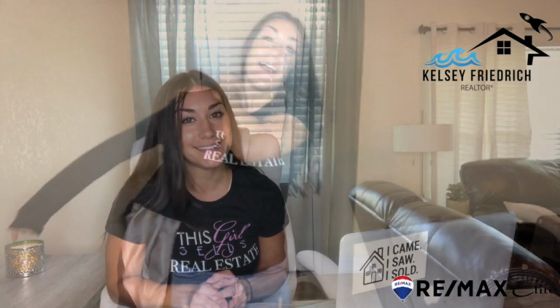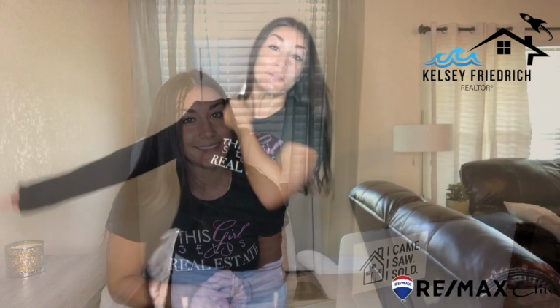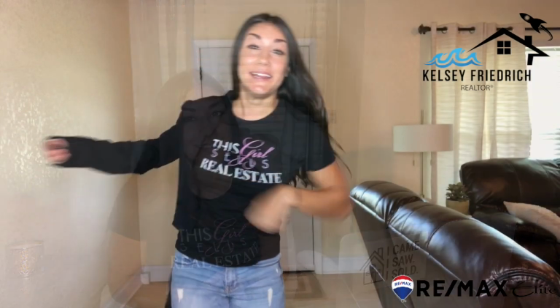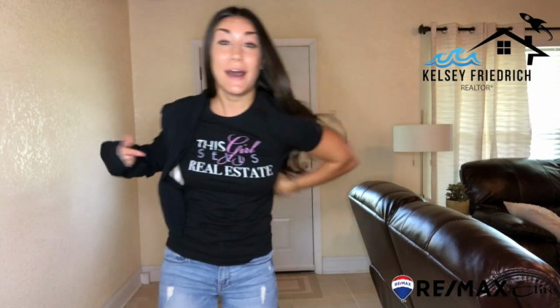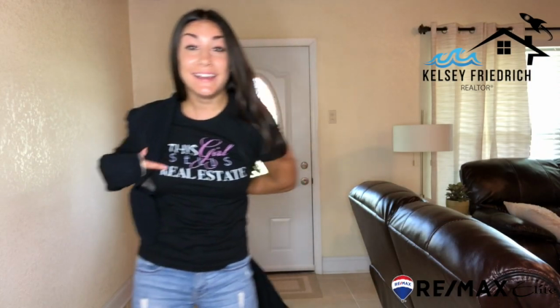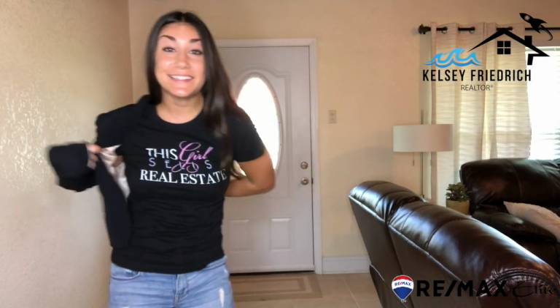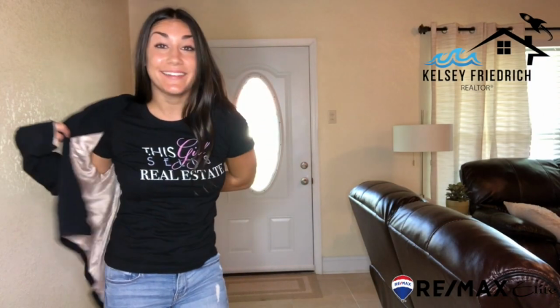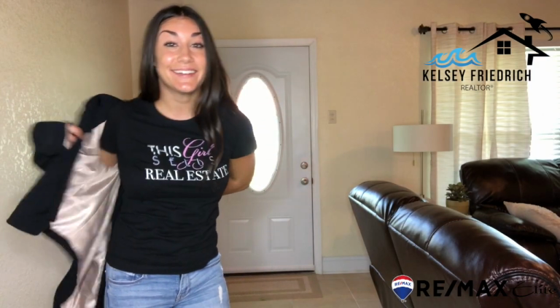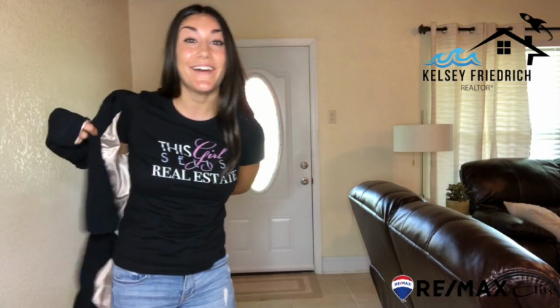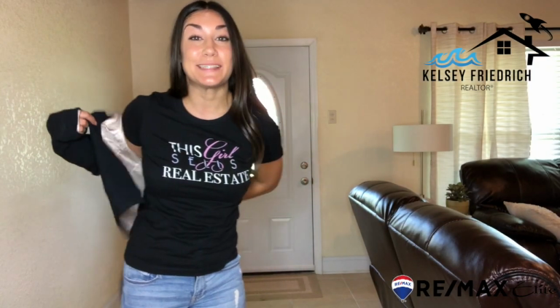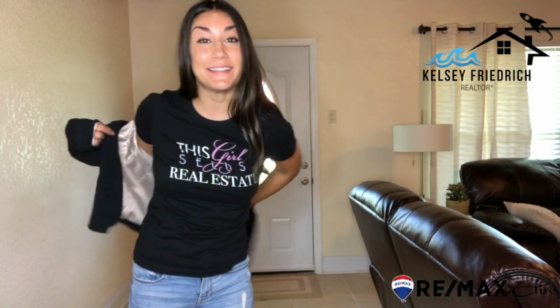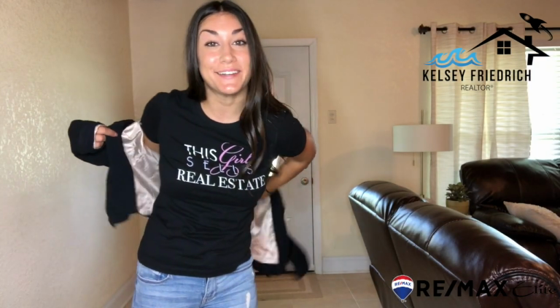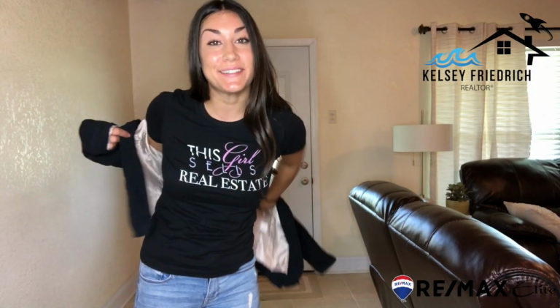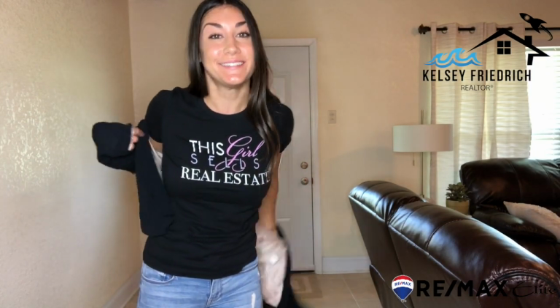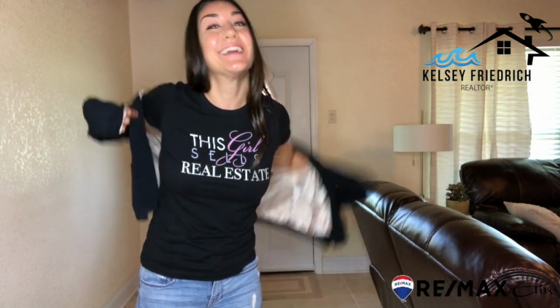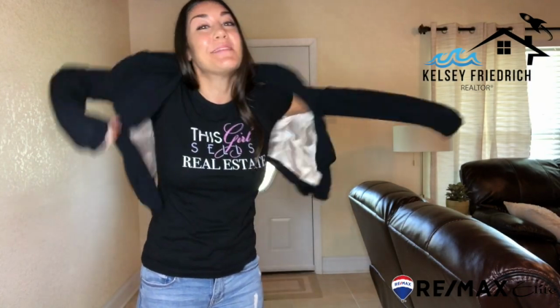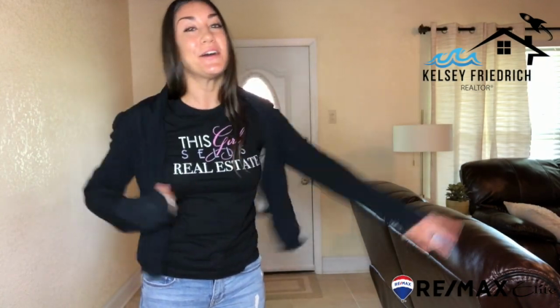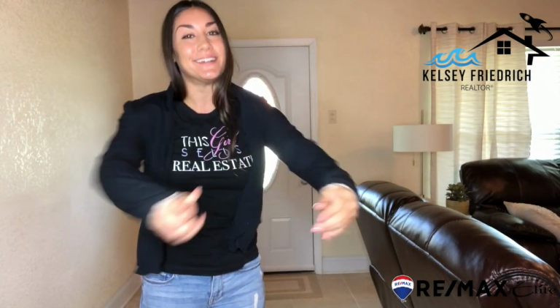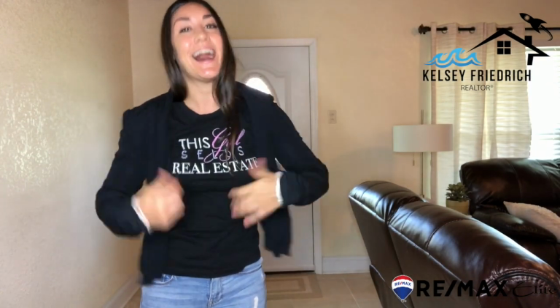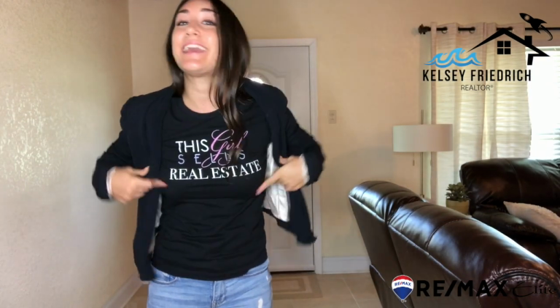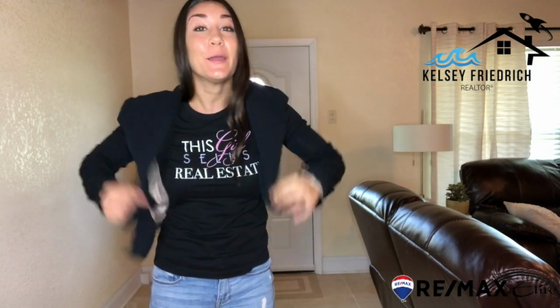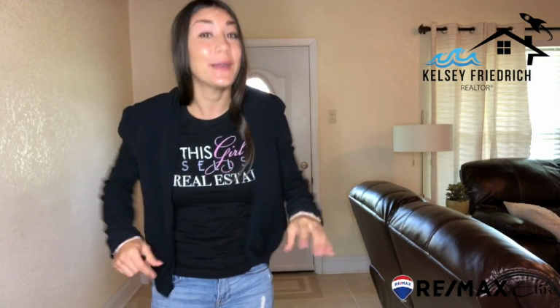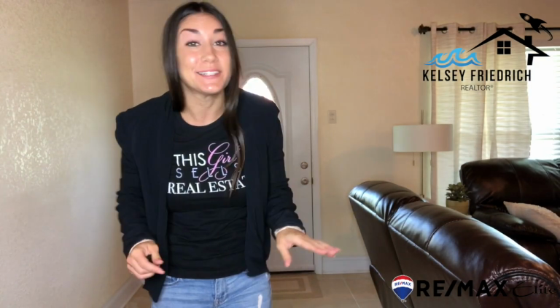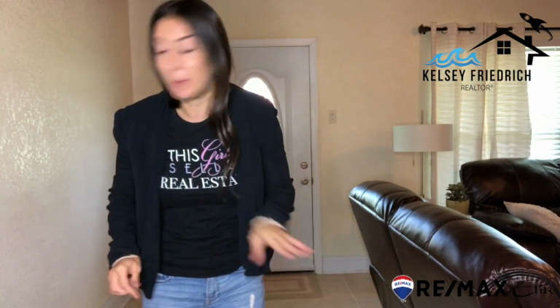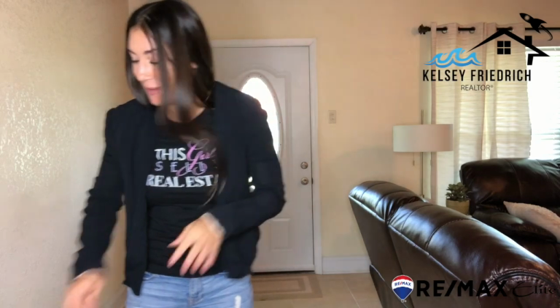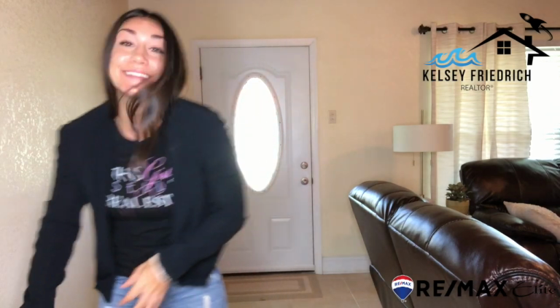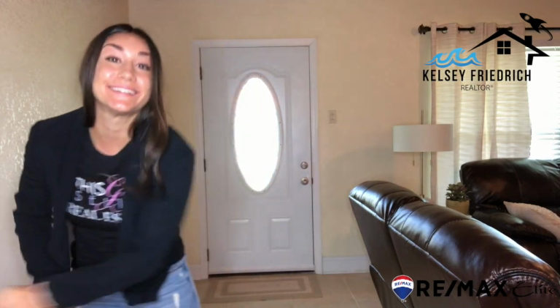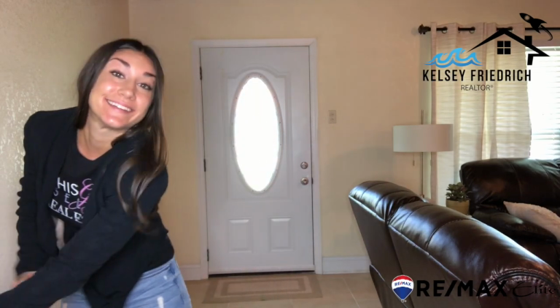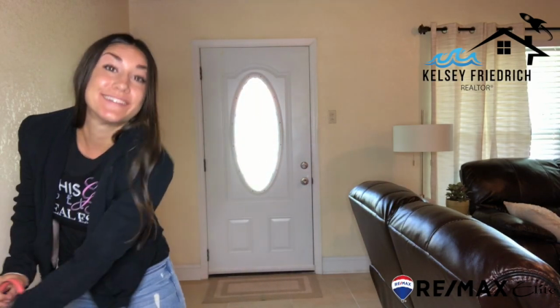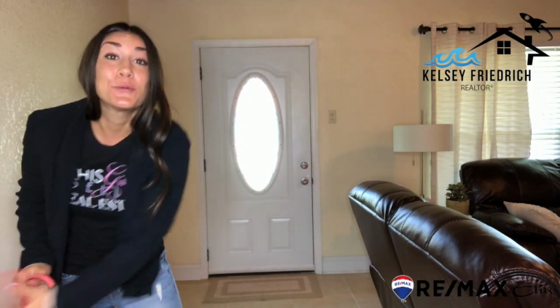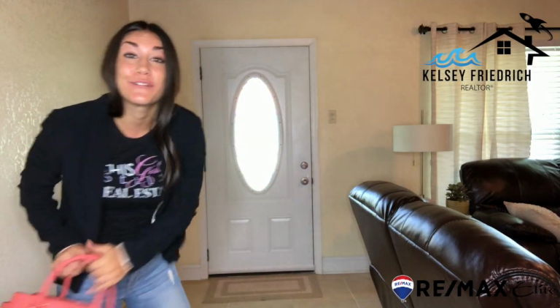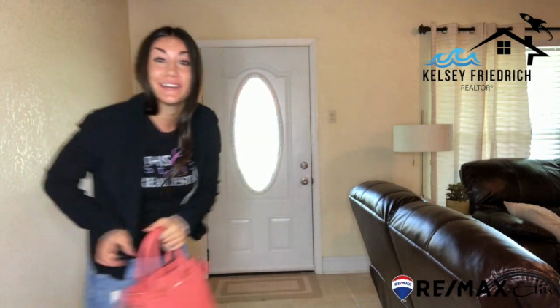Are you ready to buy or sell here on the Space Coast? Give me a call. I can't wait to put my skills to work for you.